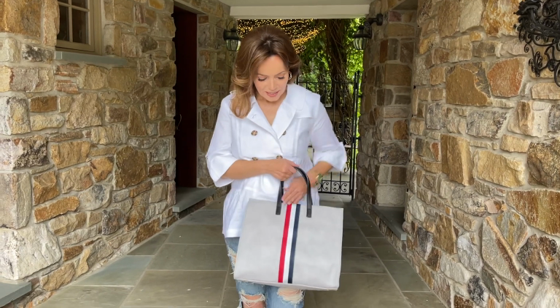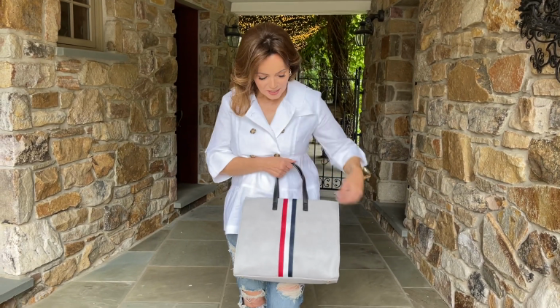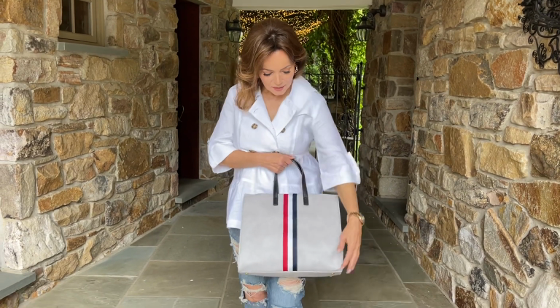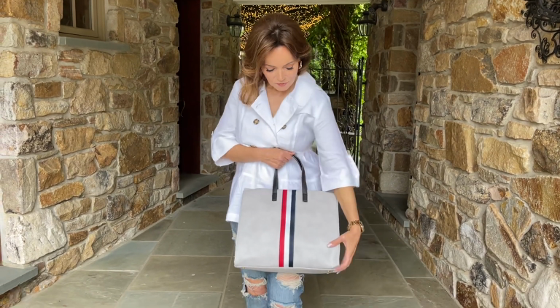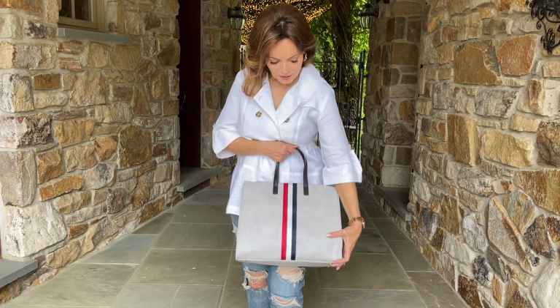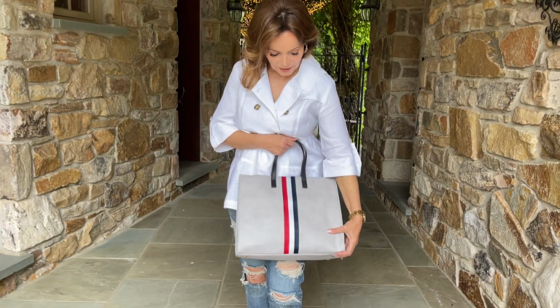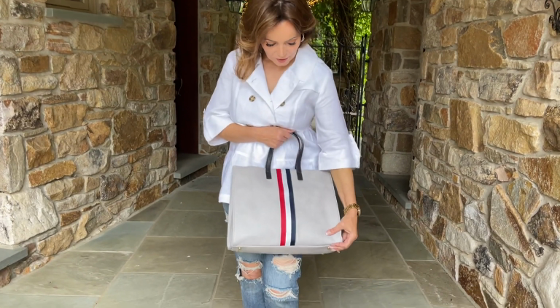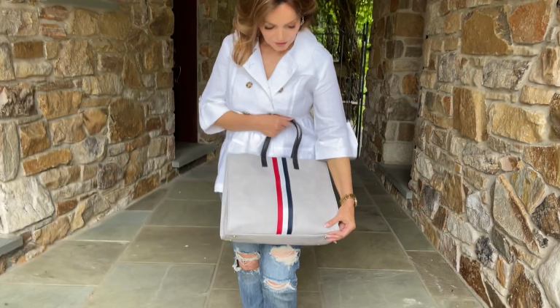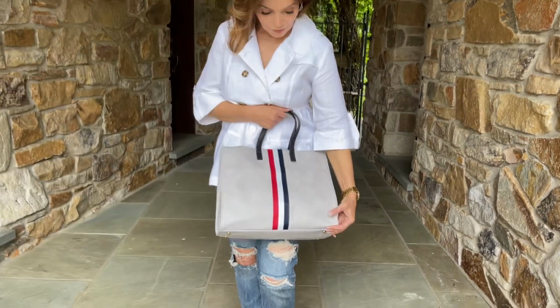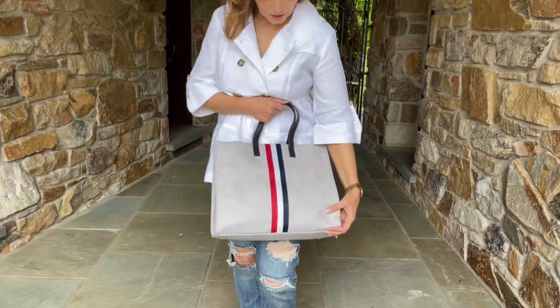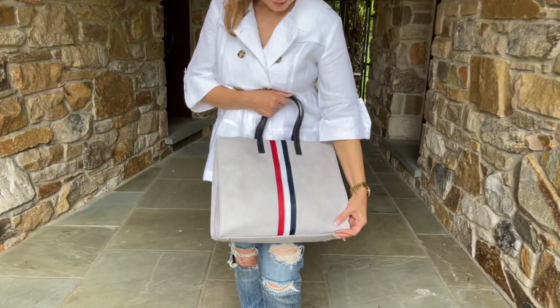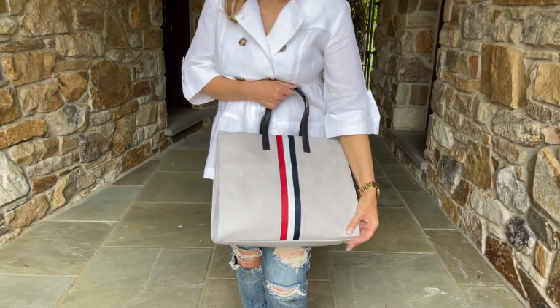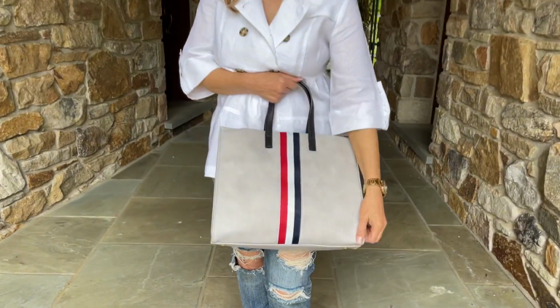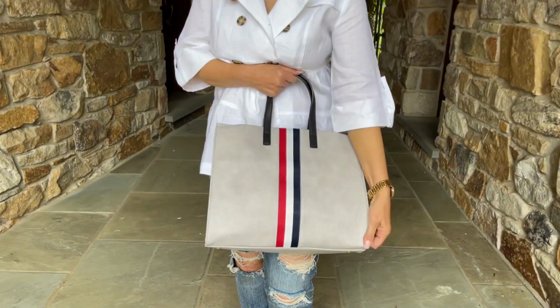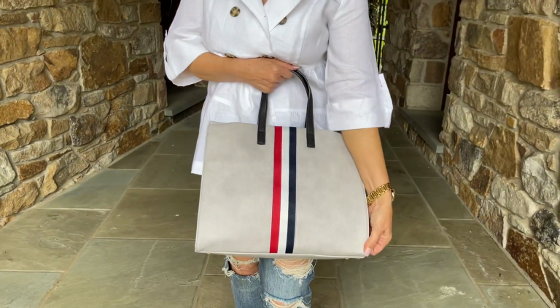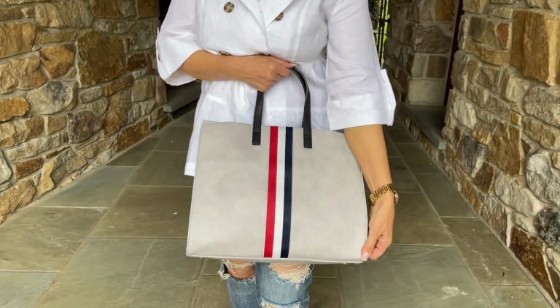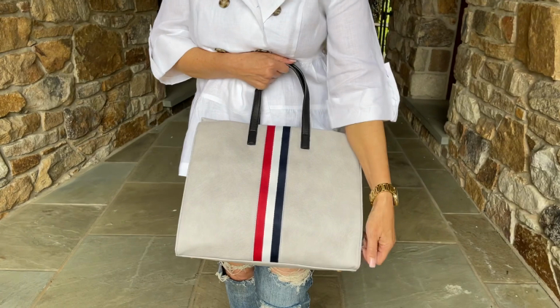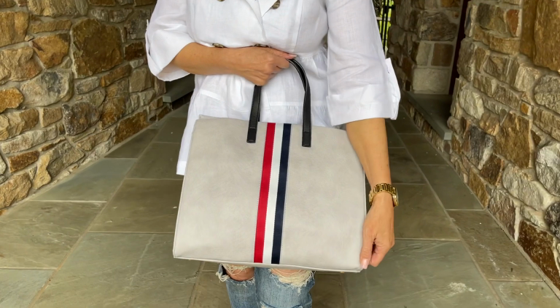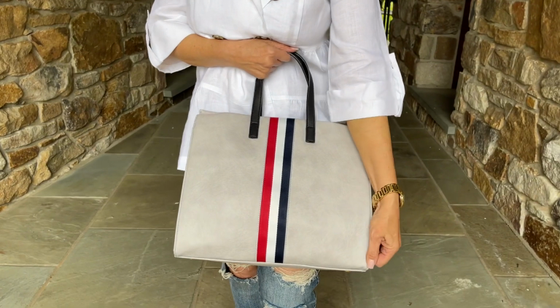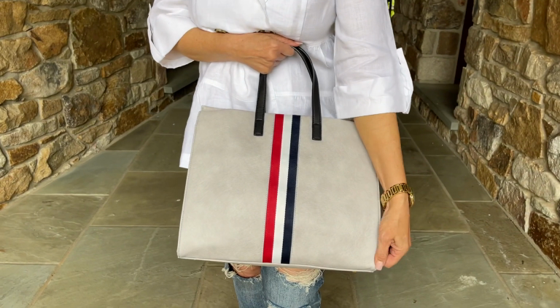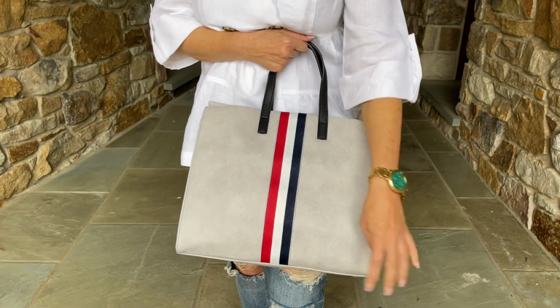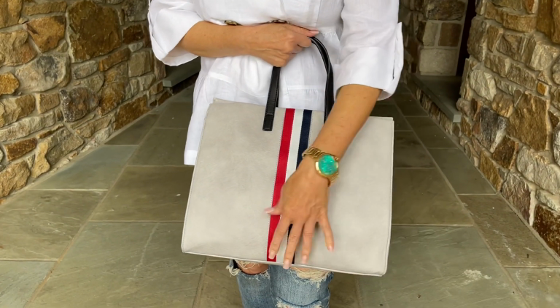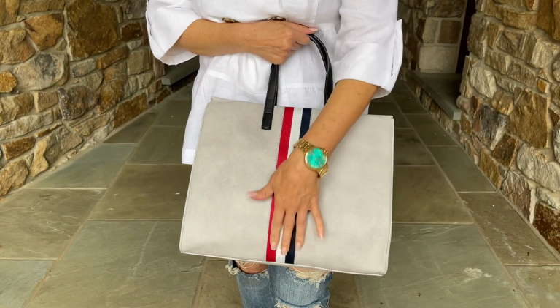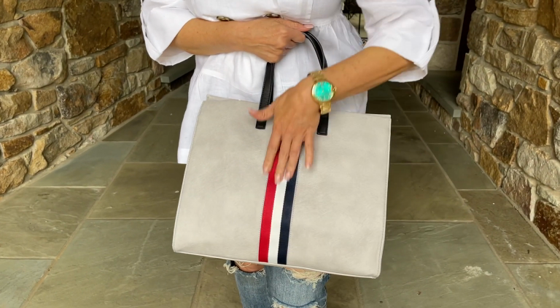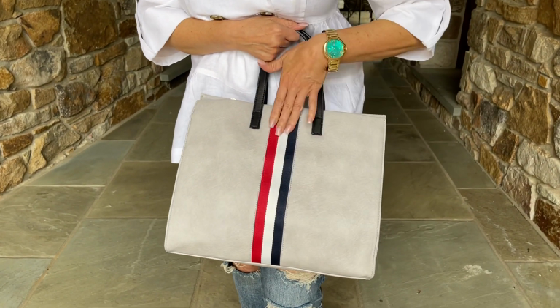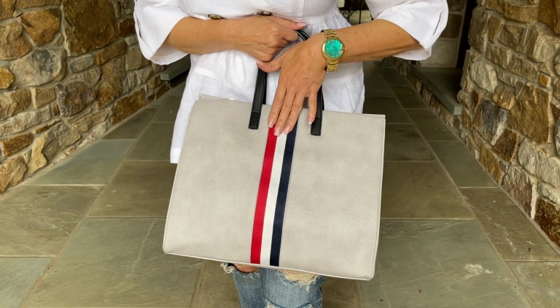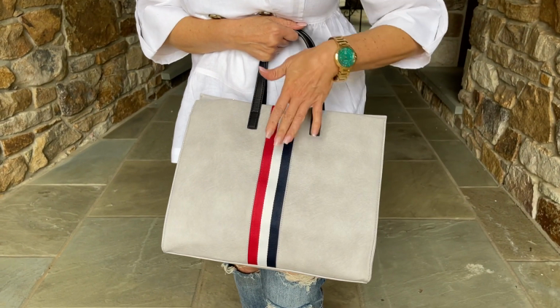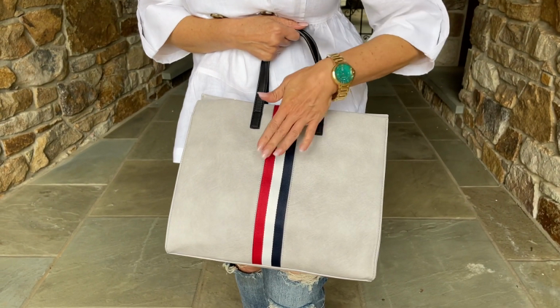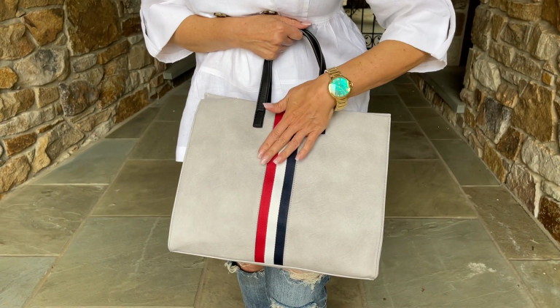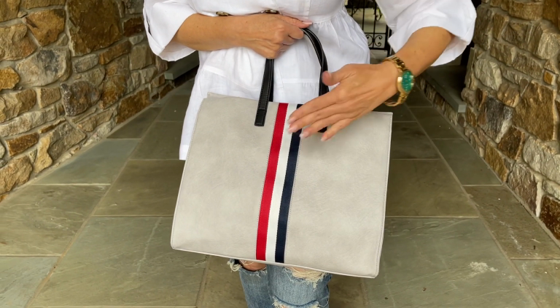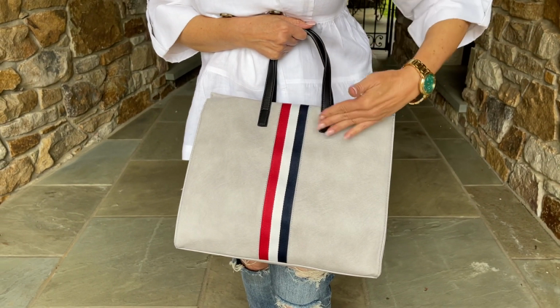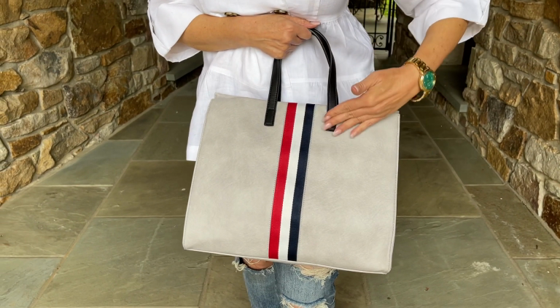It's done in a vegan leather, but it's really, really good. I love the gray. I love the red, white, and blue up the front.